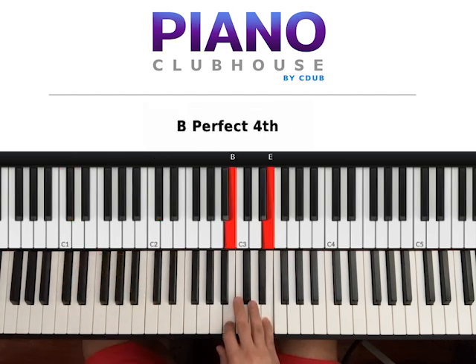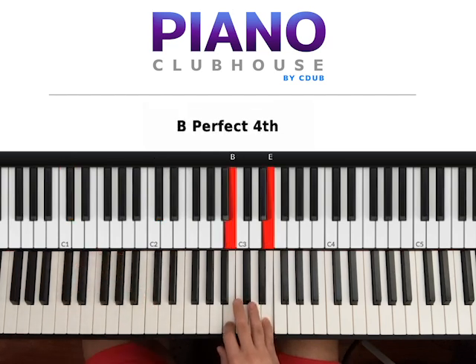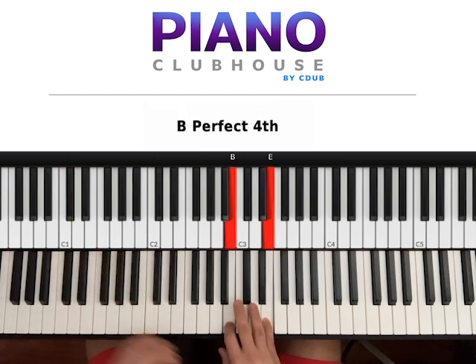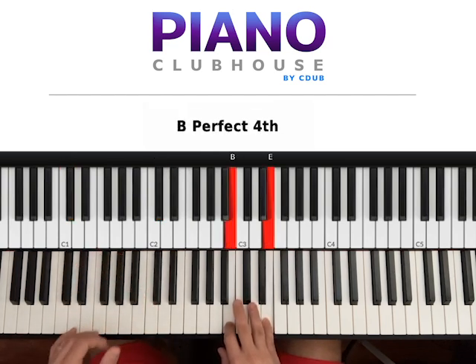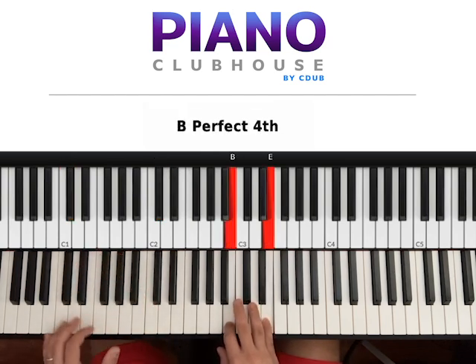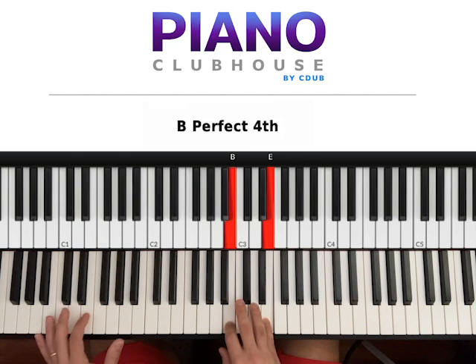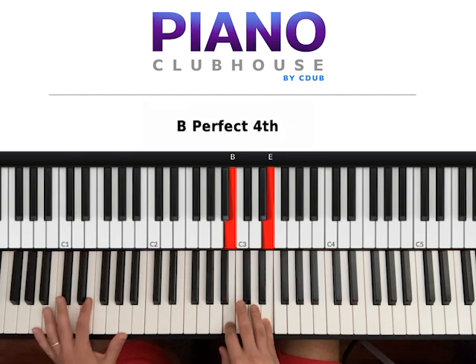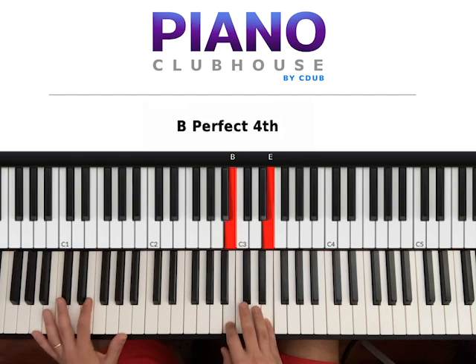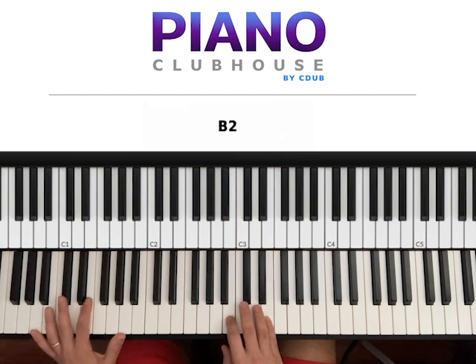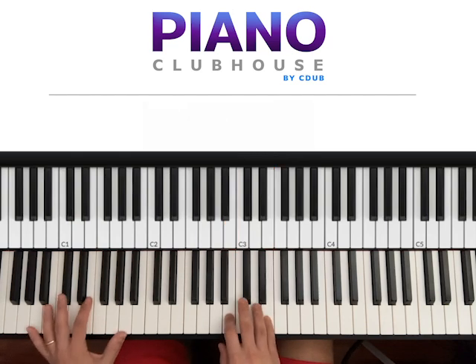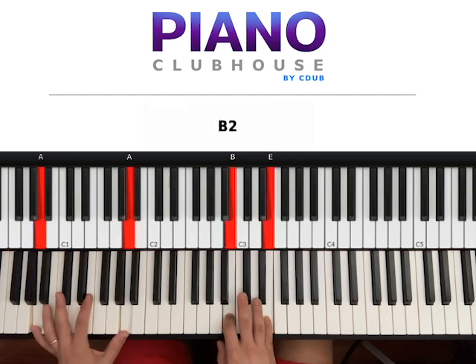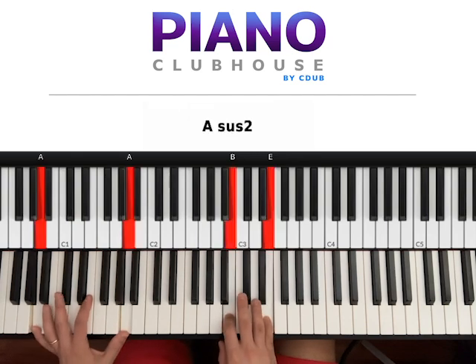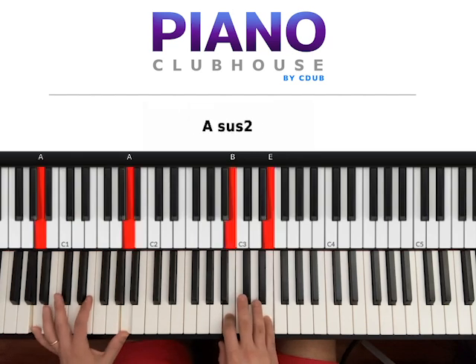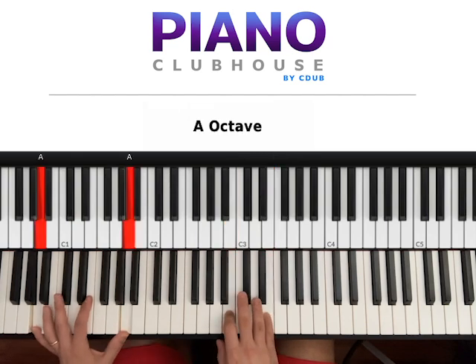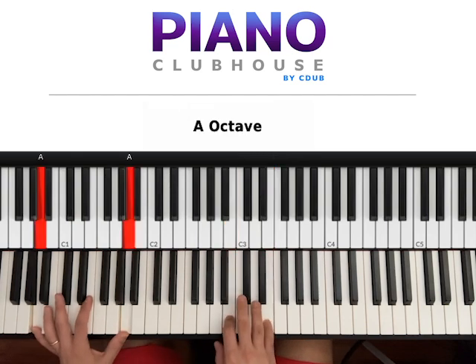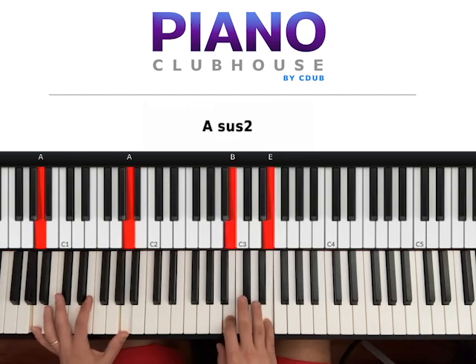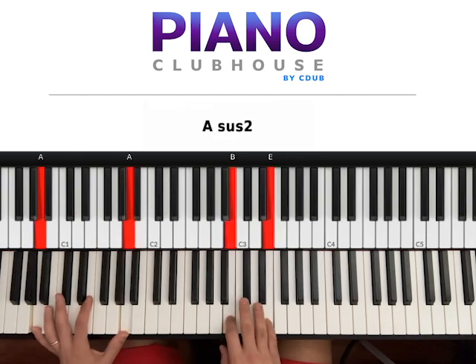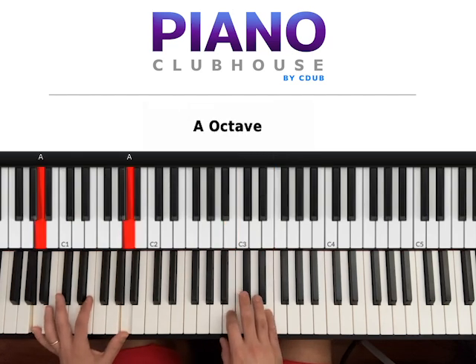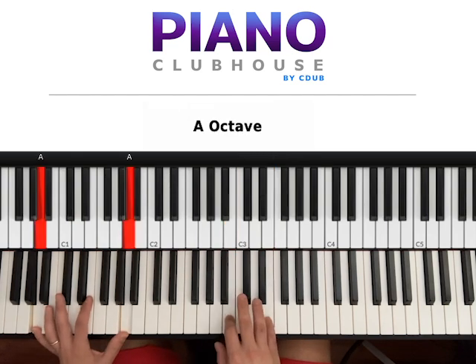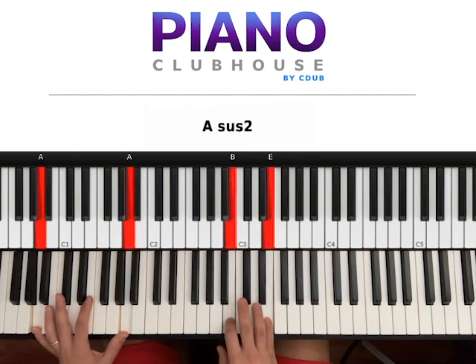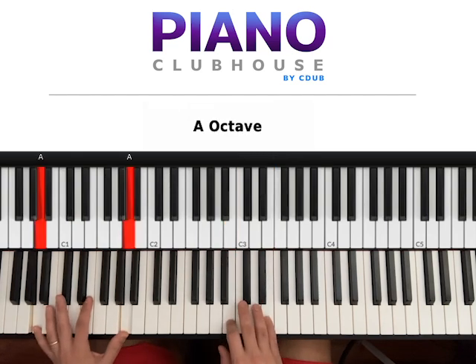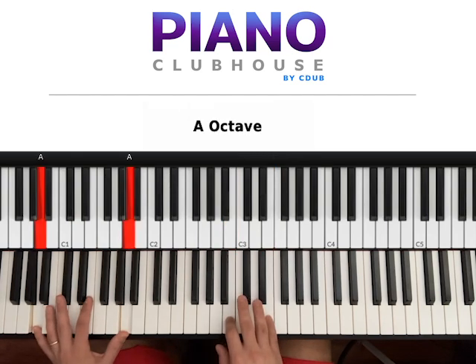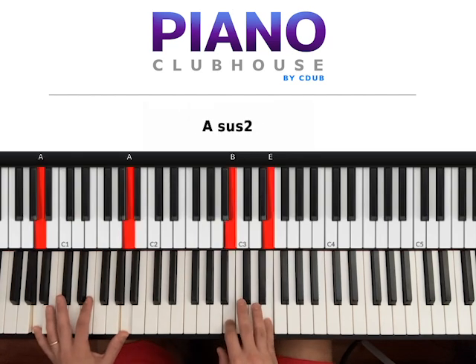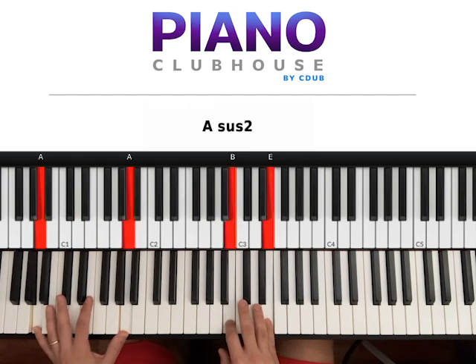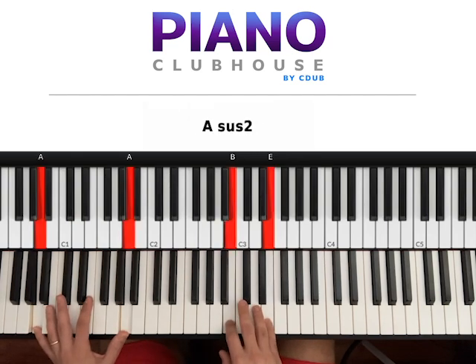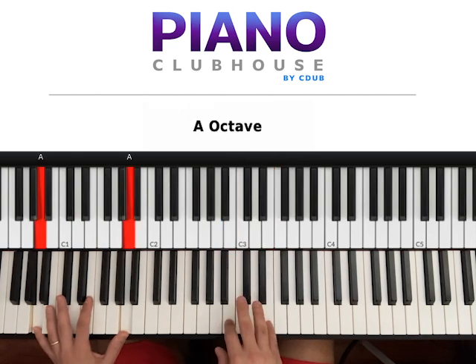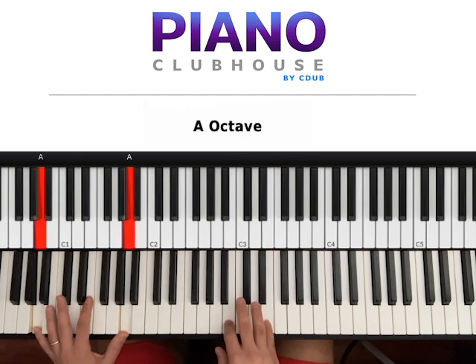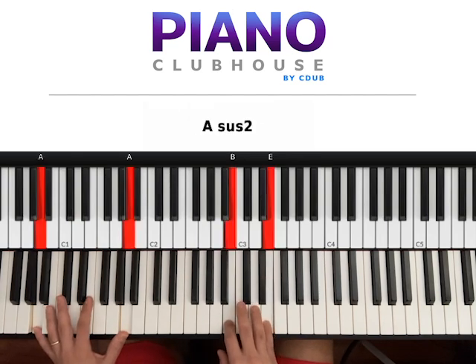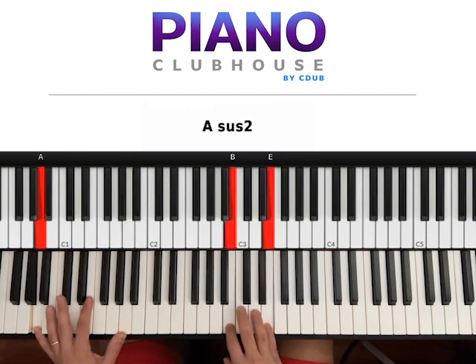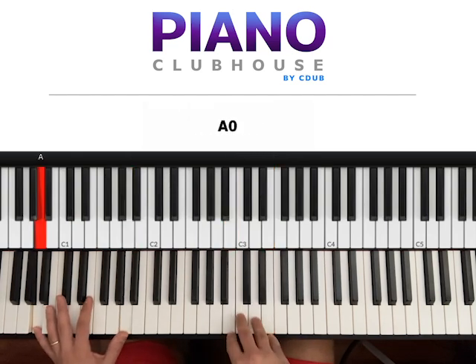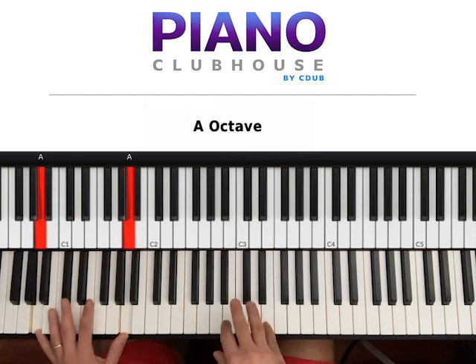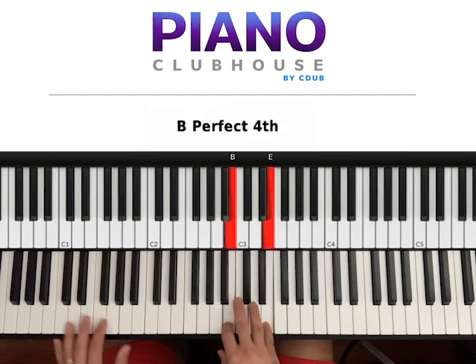Right hand stays the same, left hand we go to A. One, two, three. One, two, three.